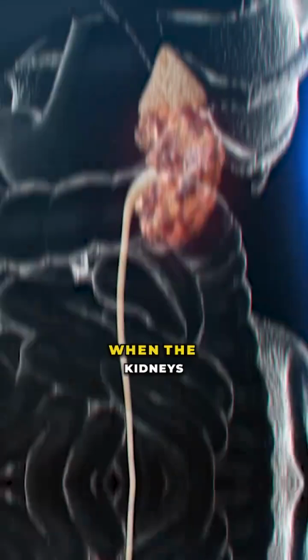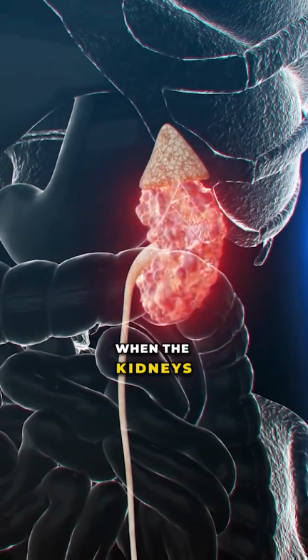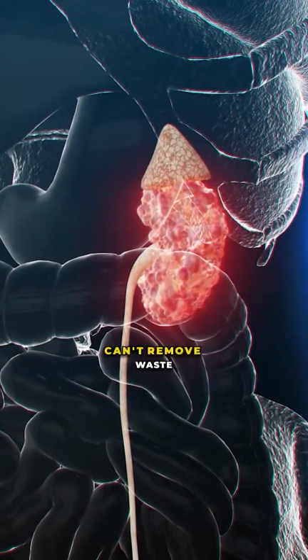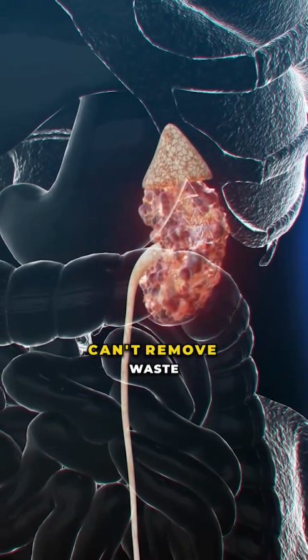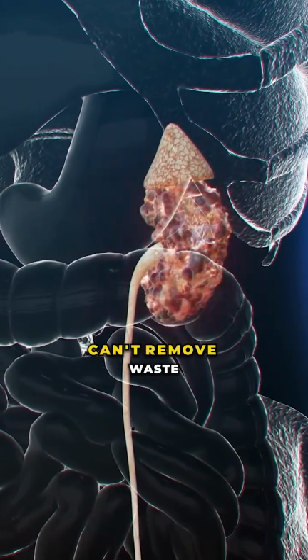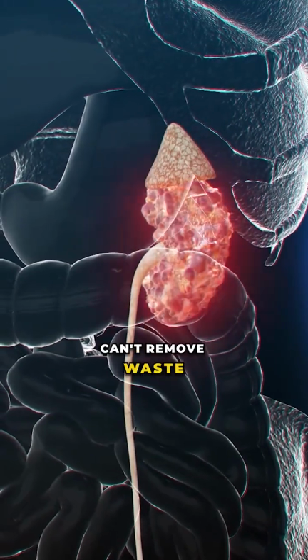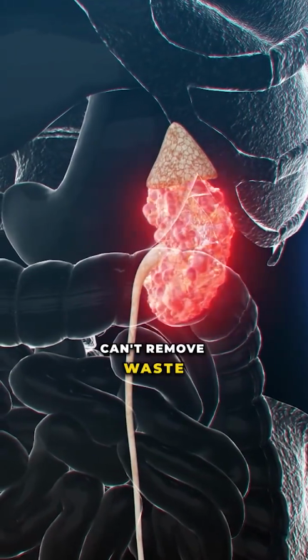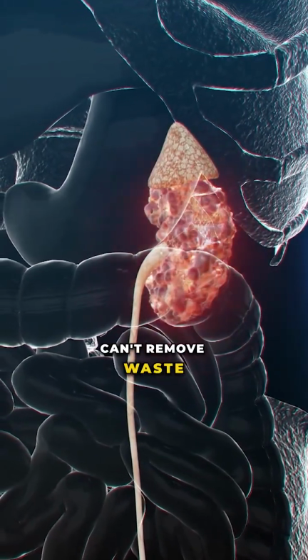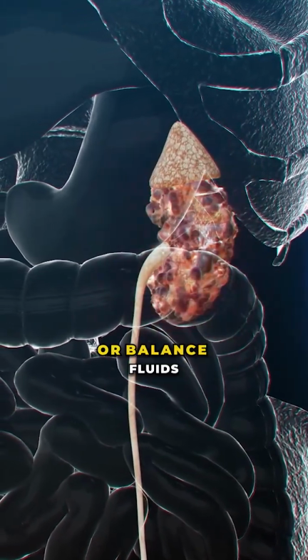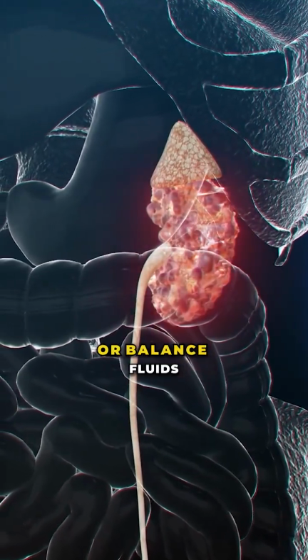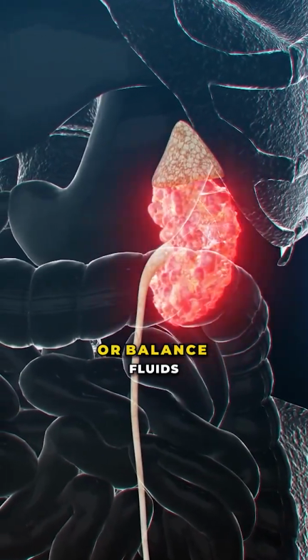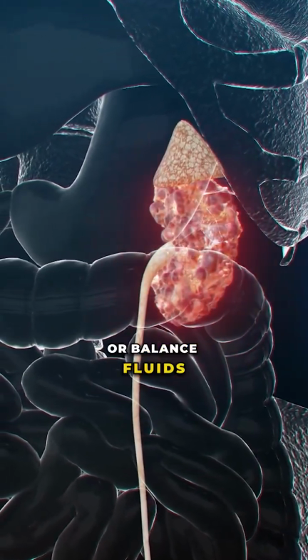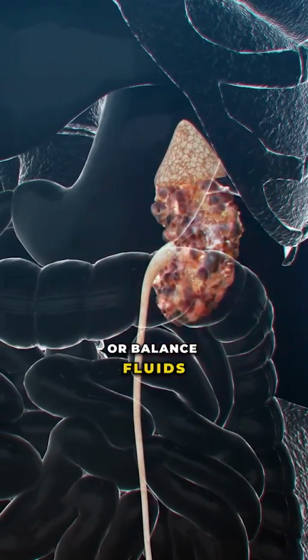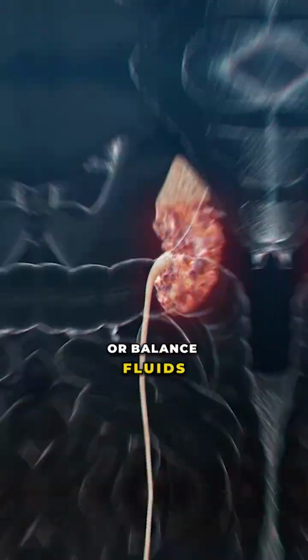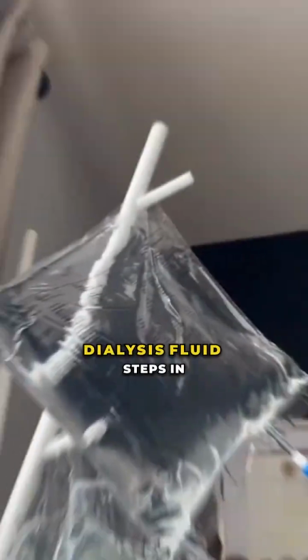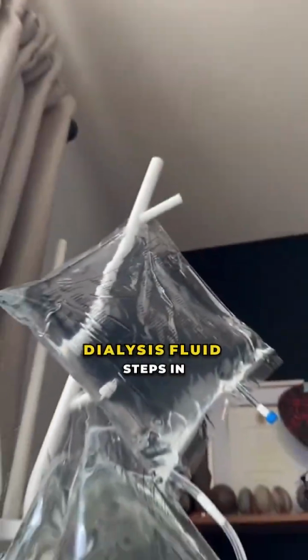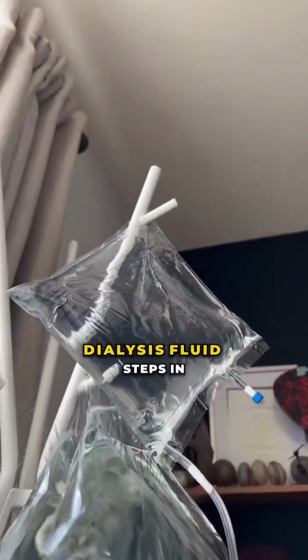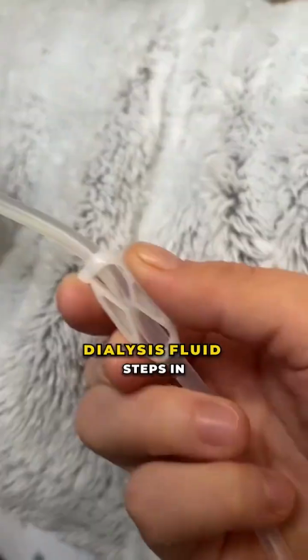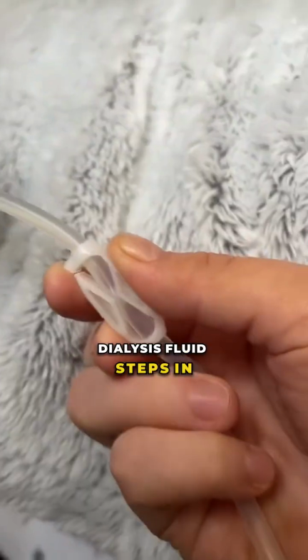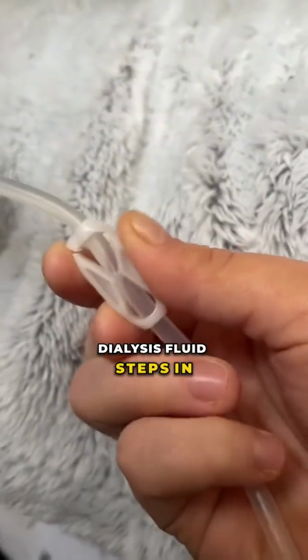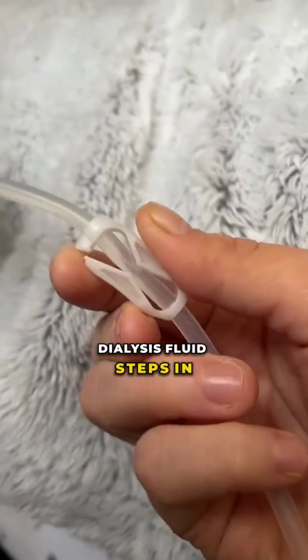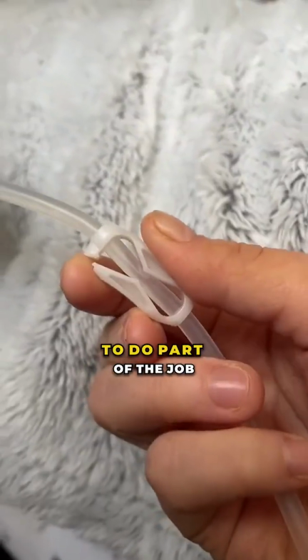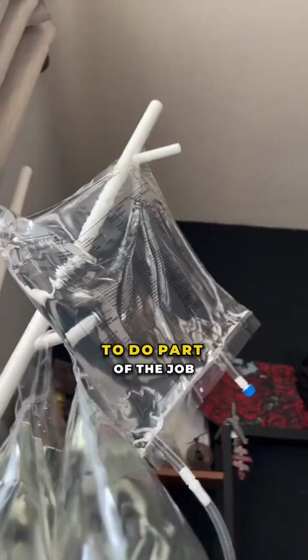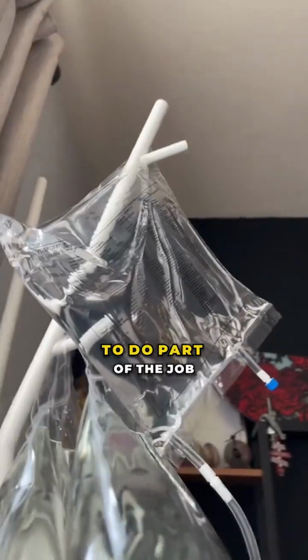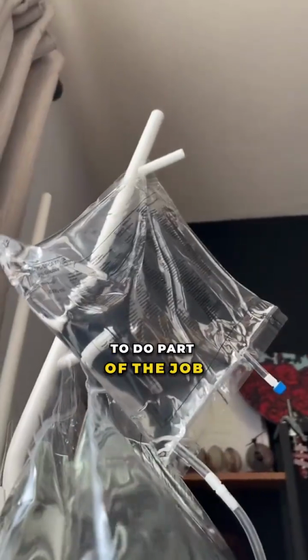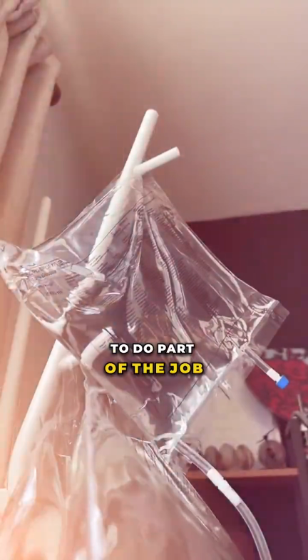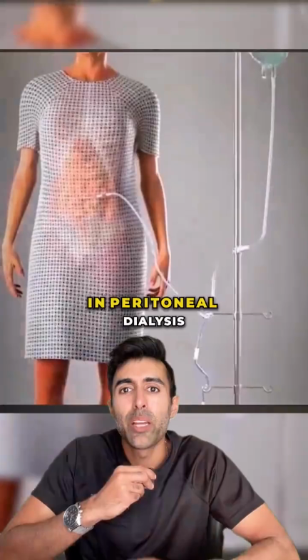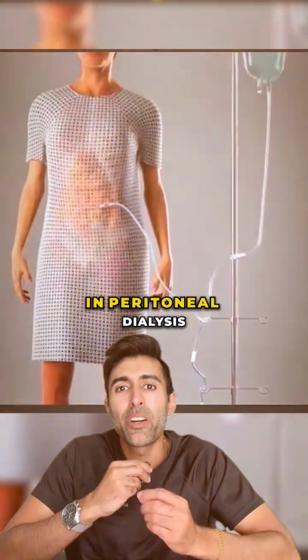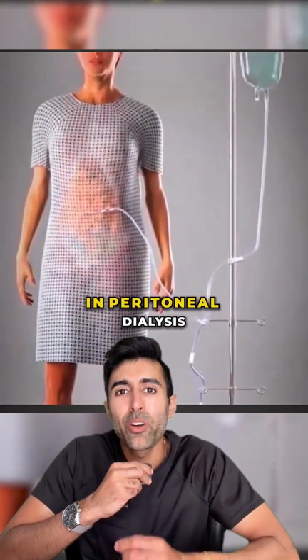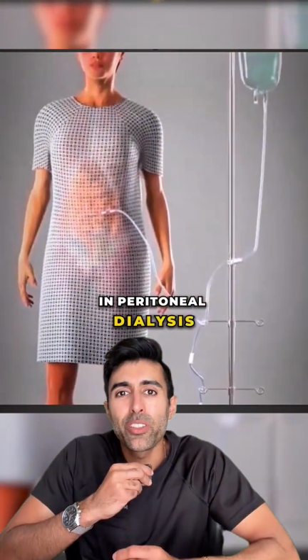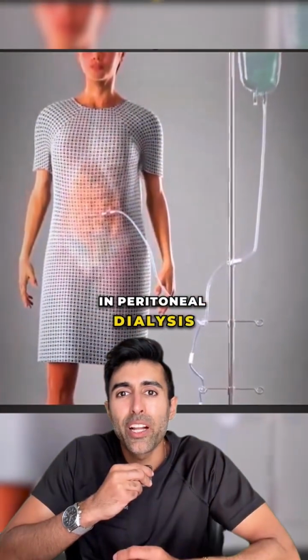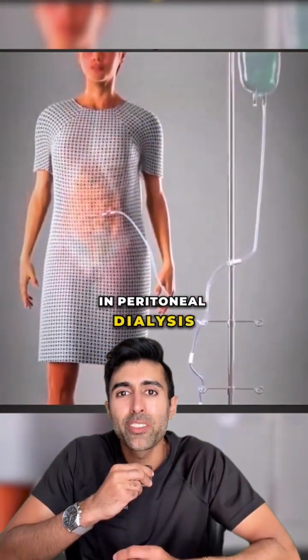When the kidneys can't remove waste or balance fluids, dialysis fluid steps in to do part of the job. In peritoneal dialysis,